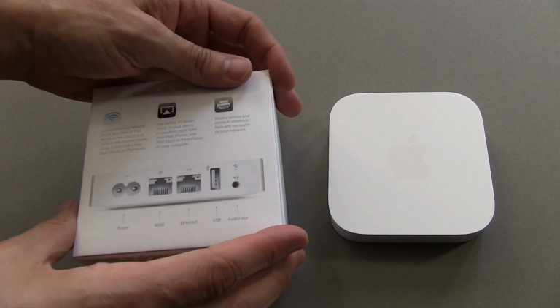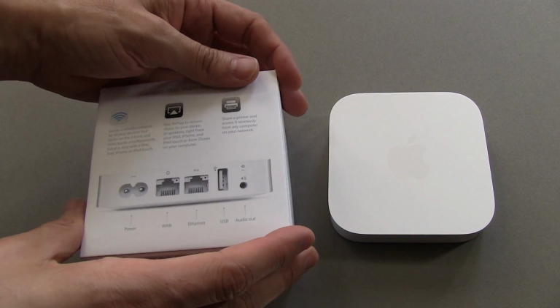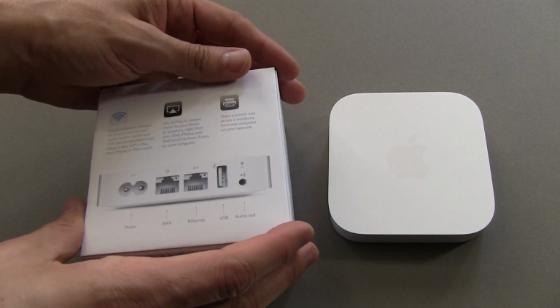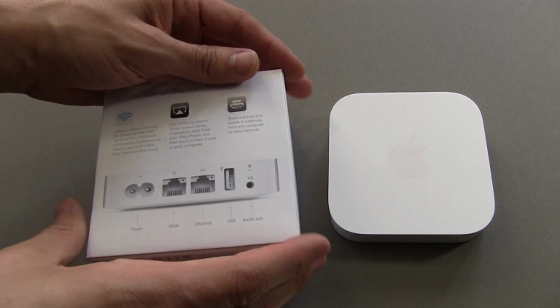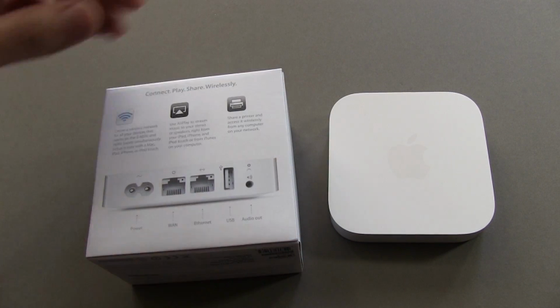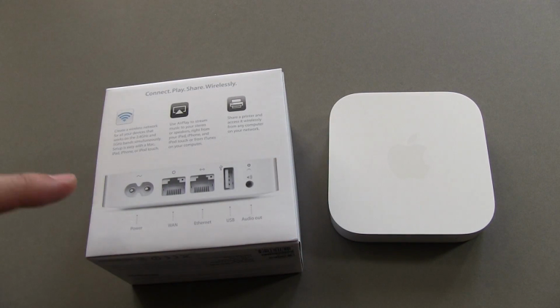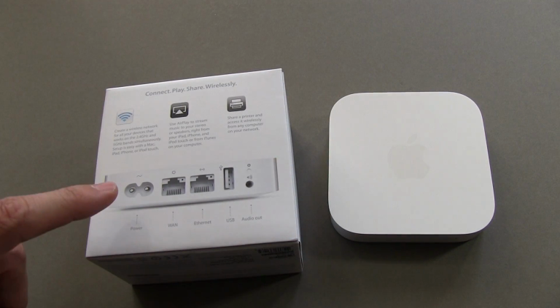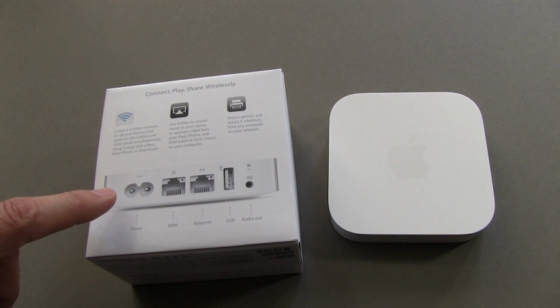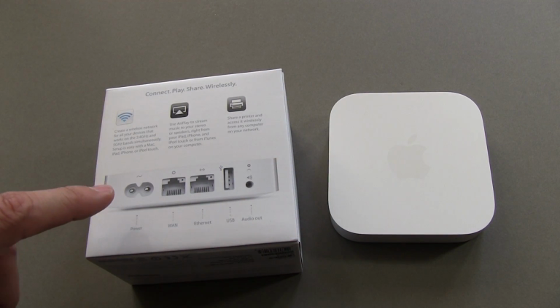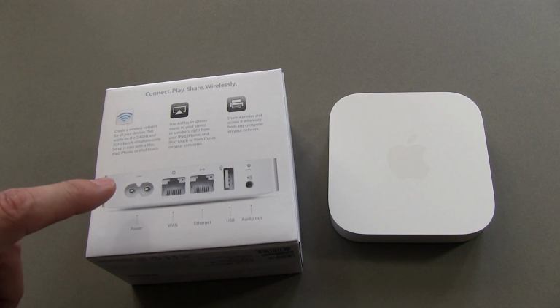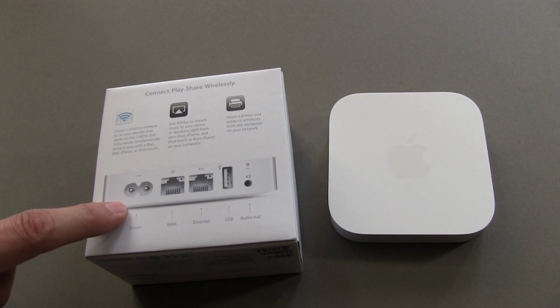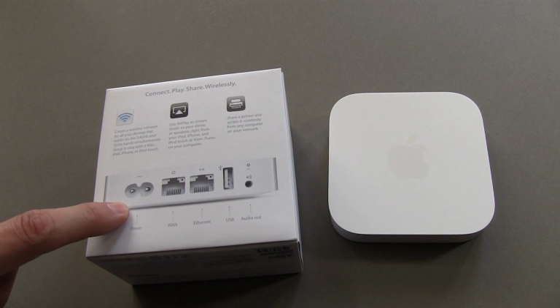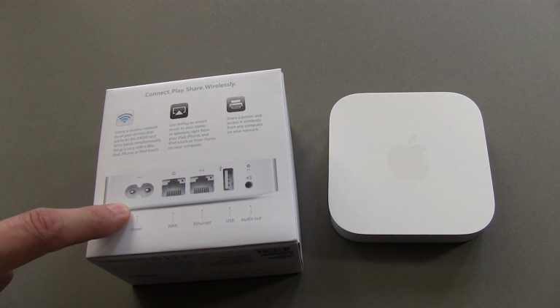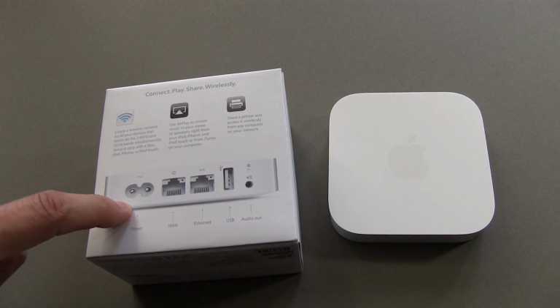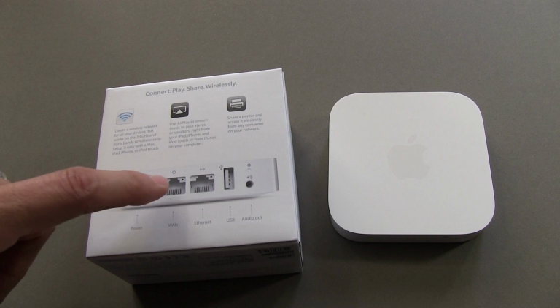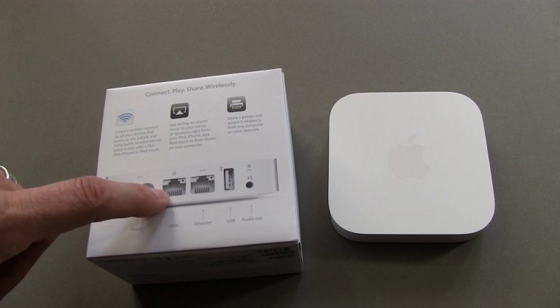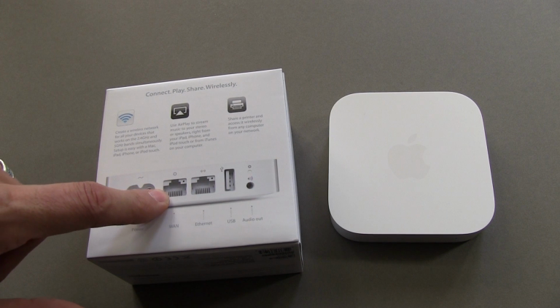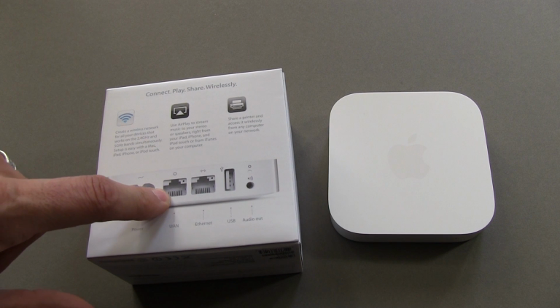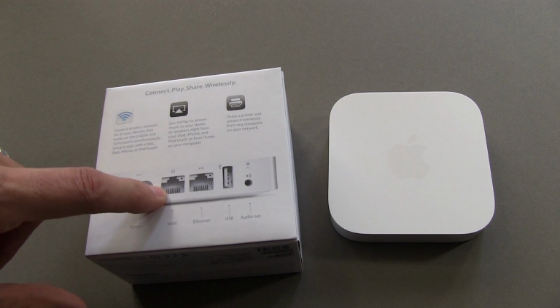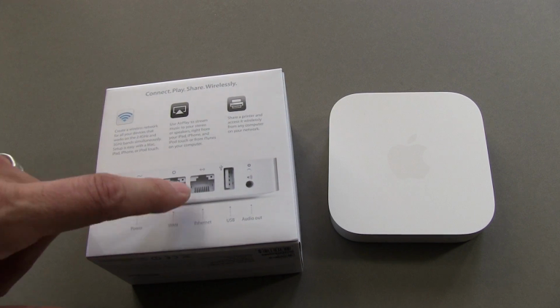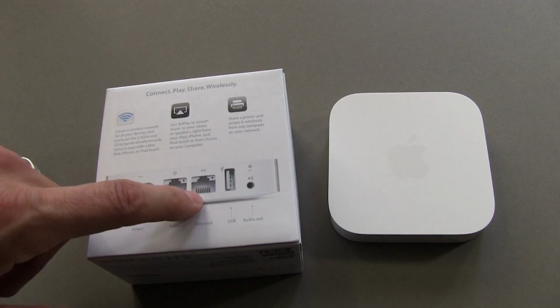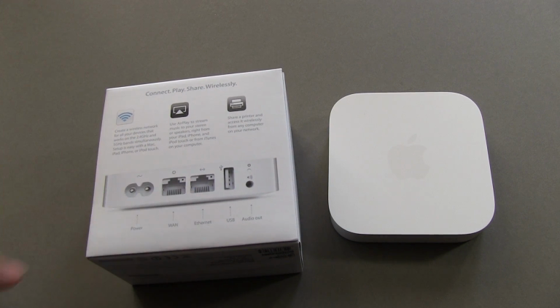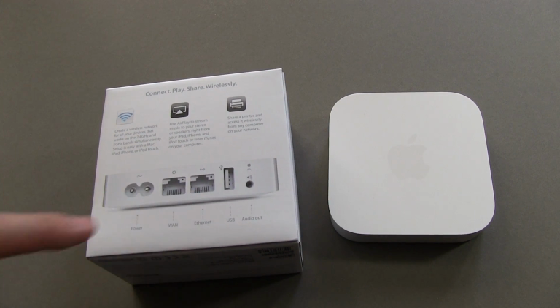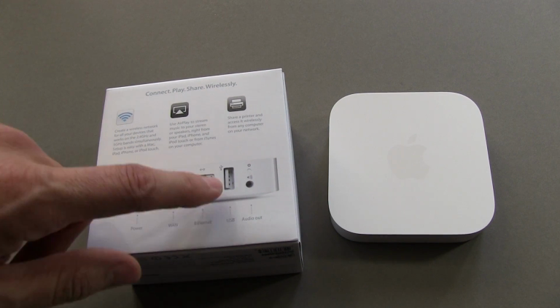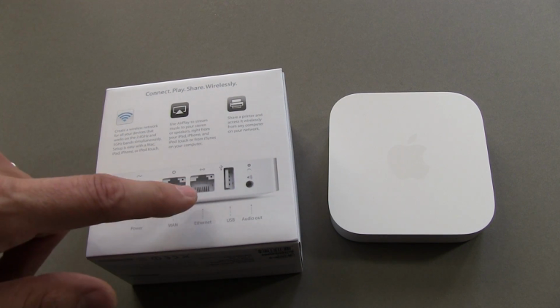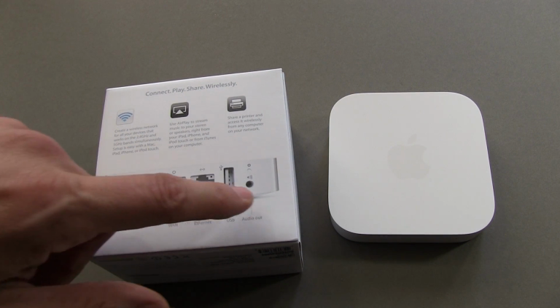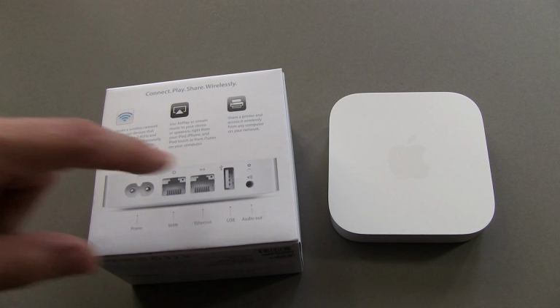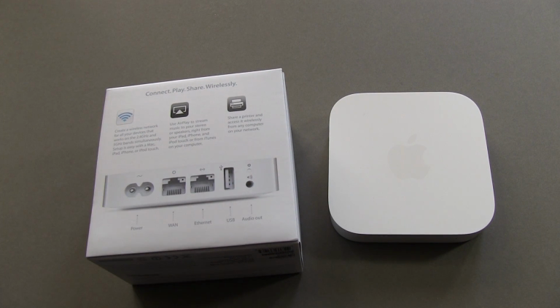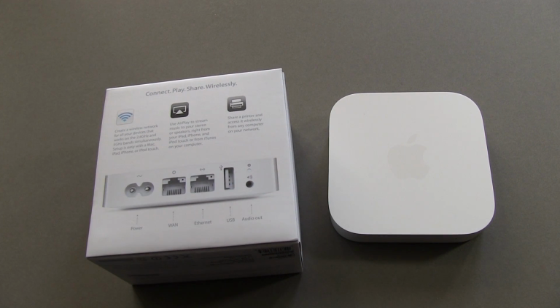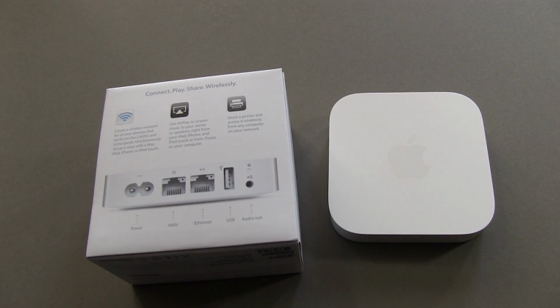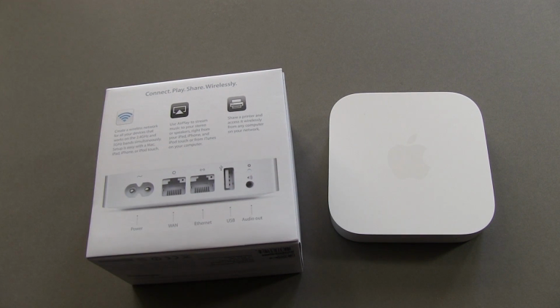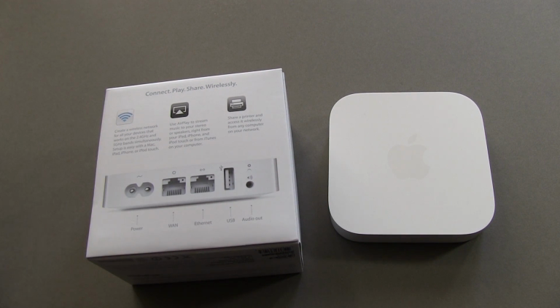It provides — you're gonna see it in a moment — there's a power cable, there's a WAN port, an Ethernet port, a USB port, and an audio out port.